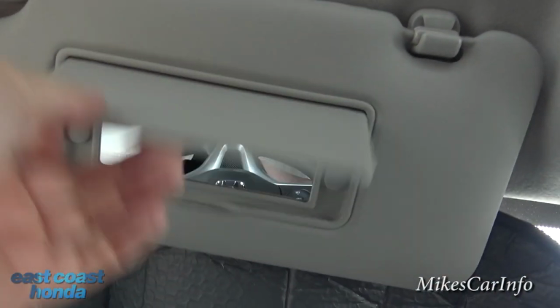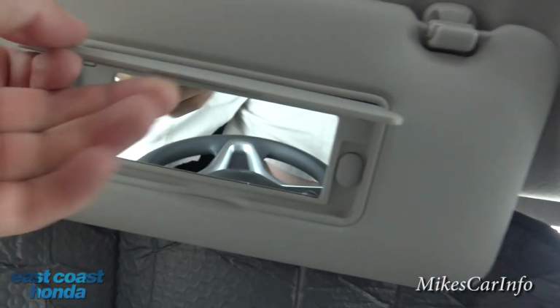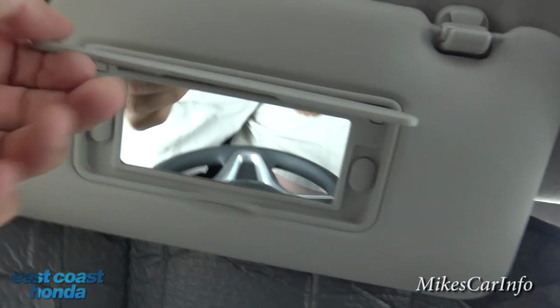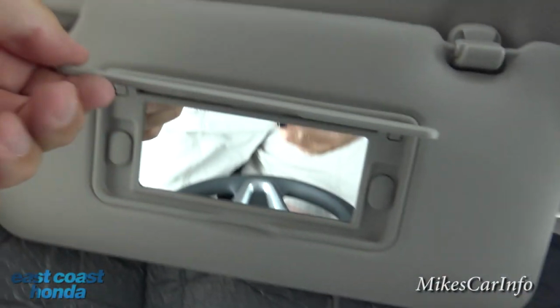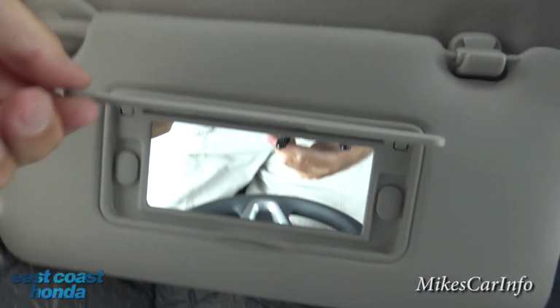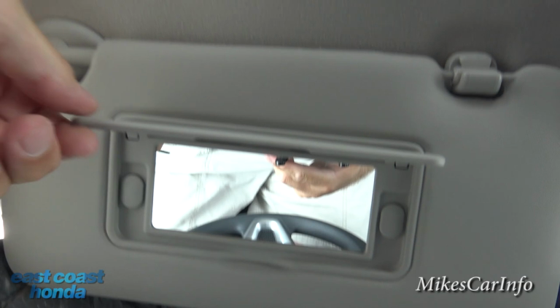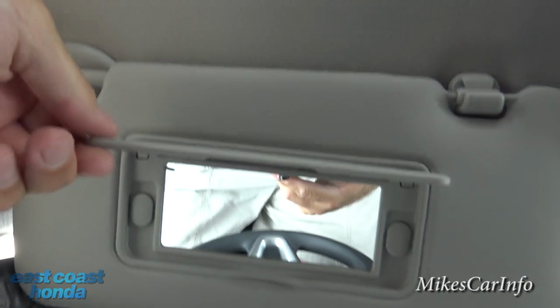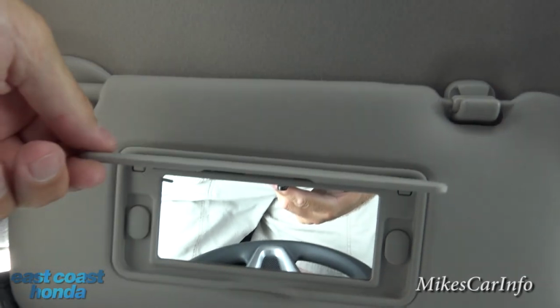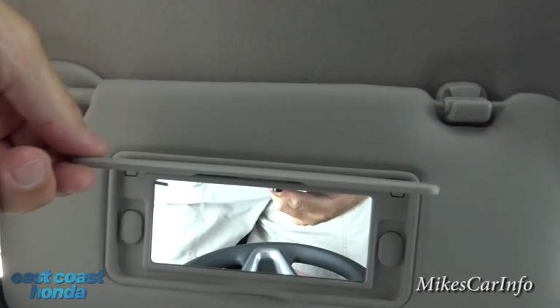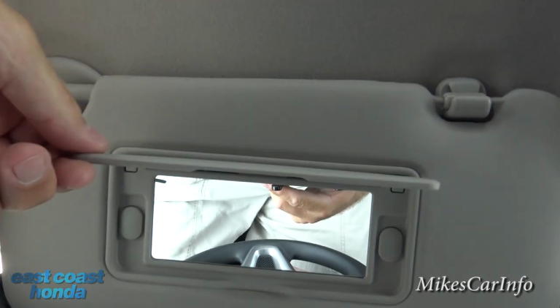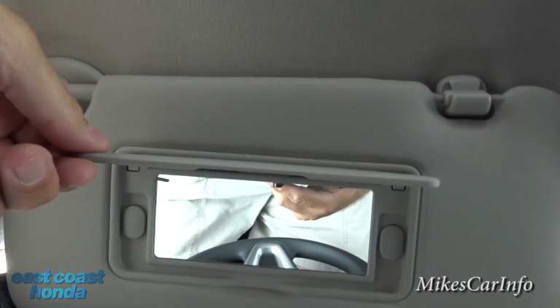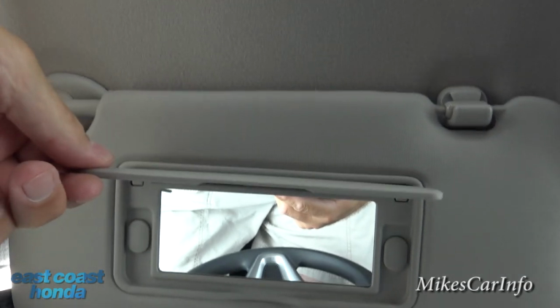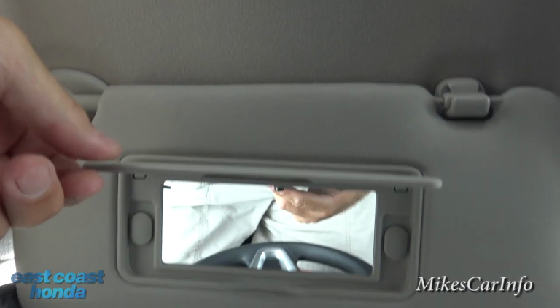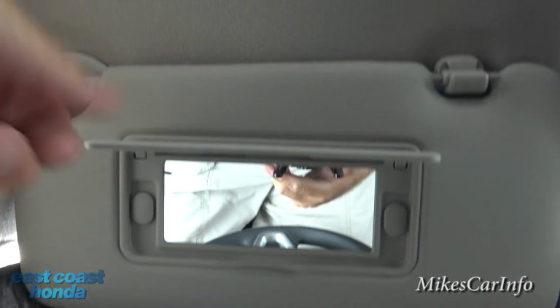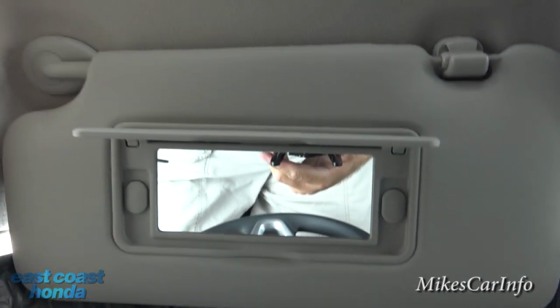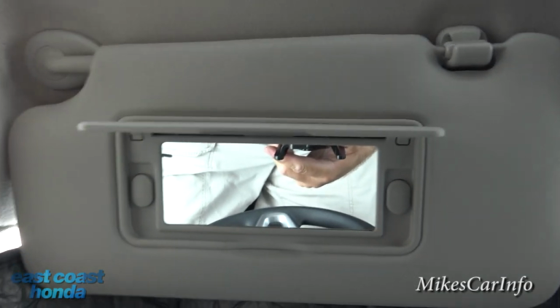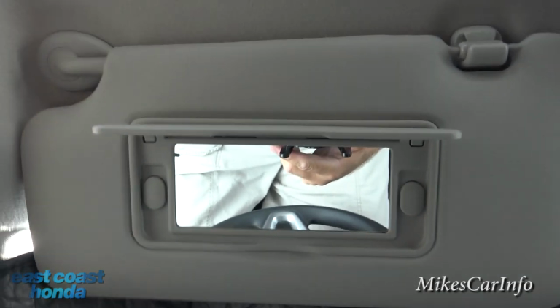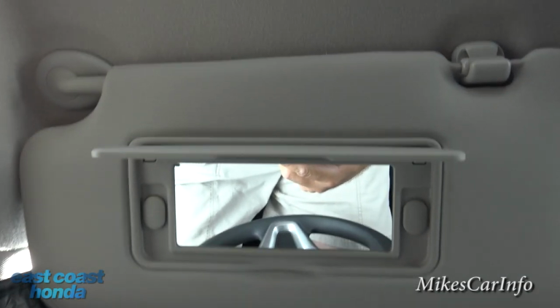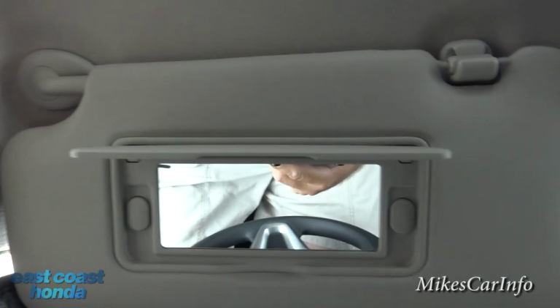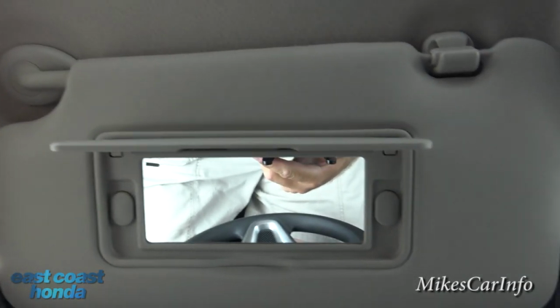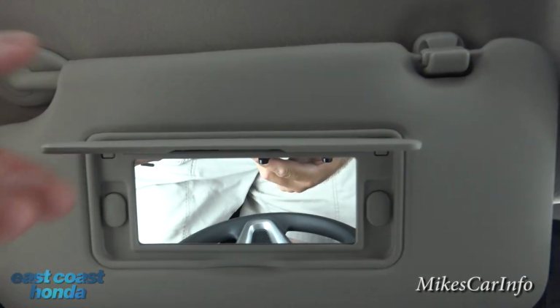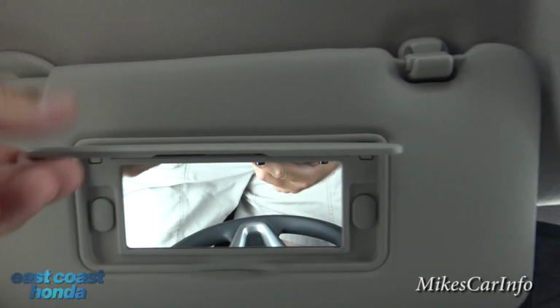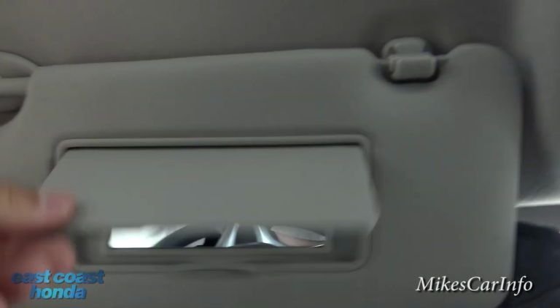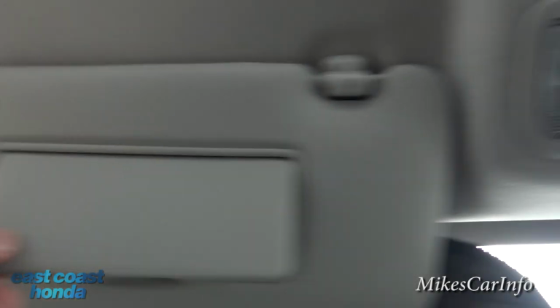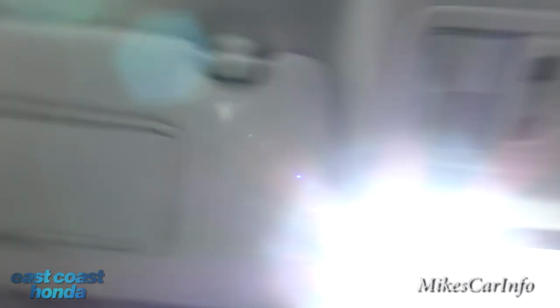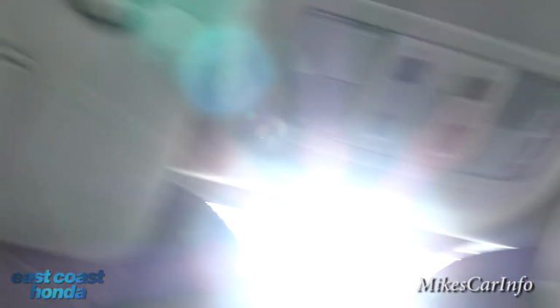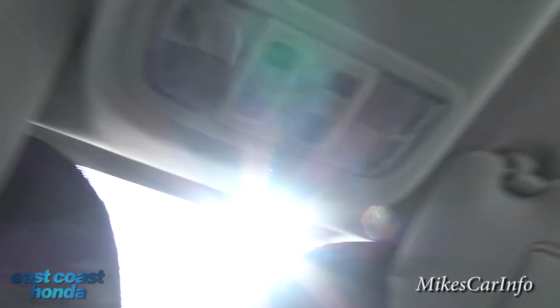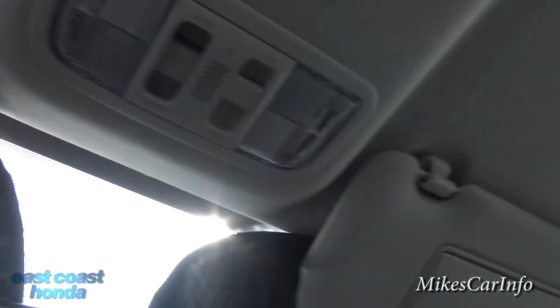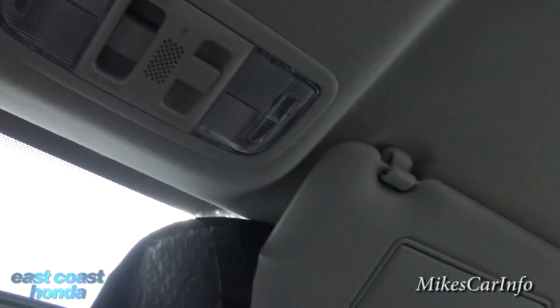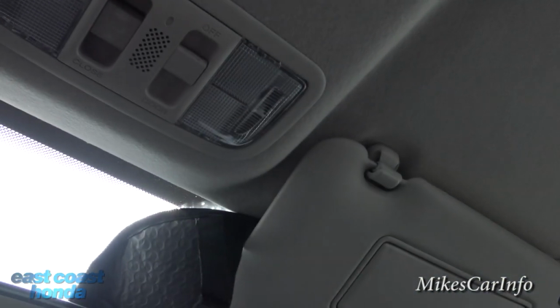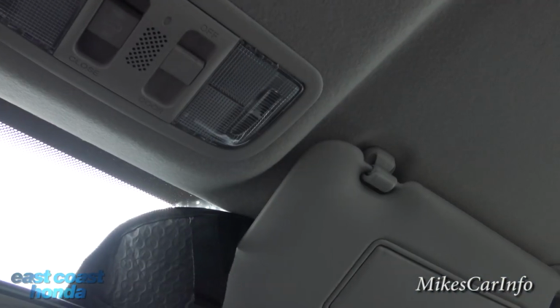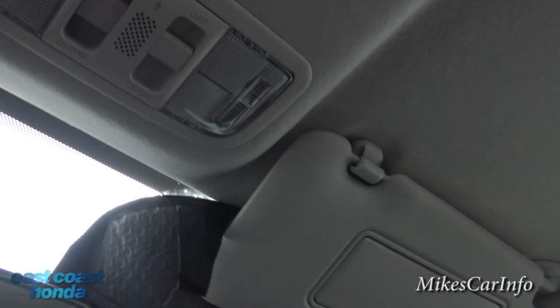The visors have mirrors in them on both sides.